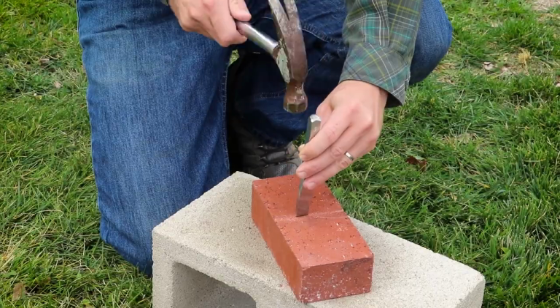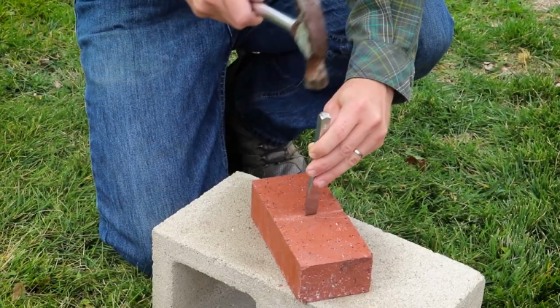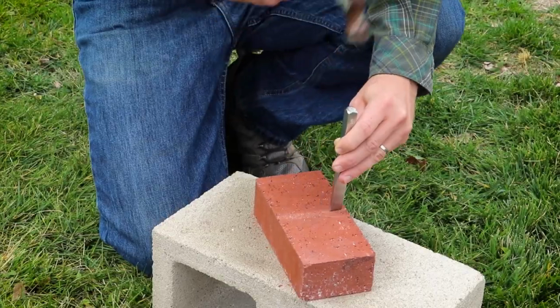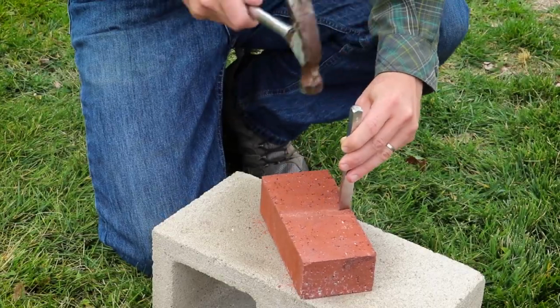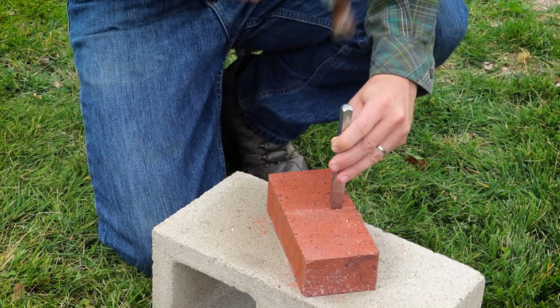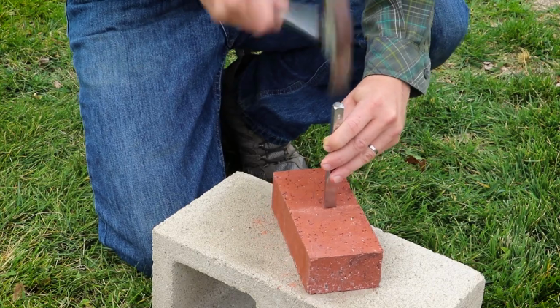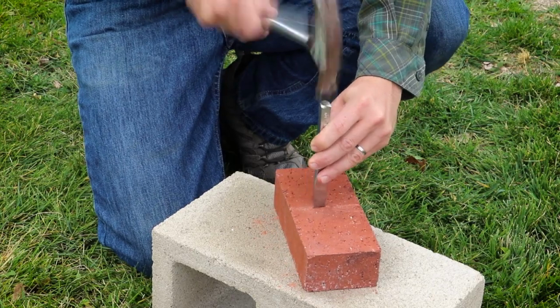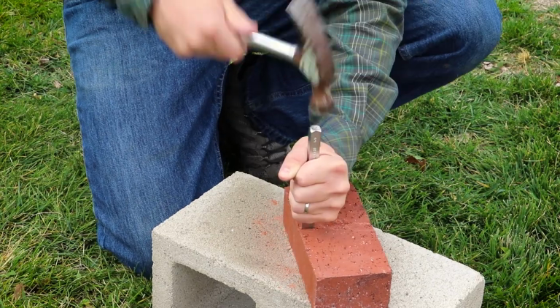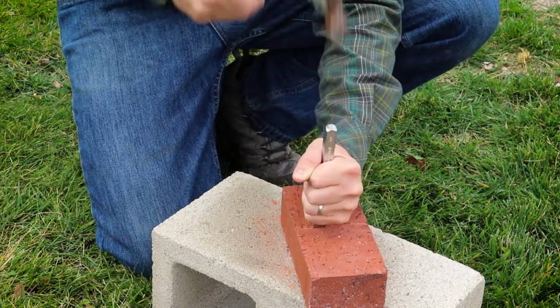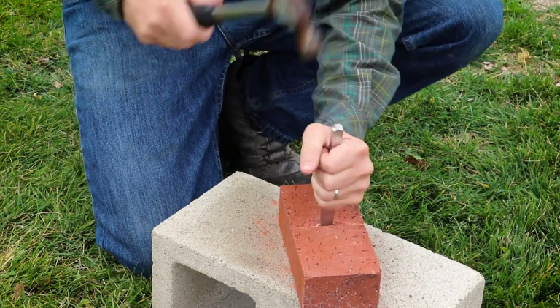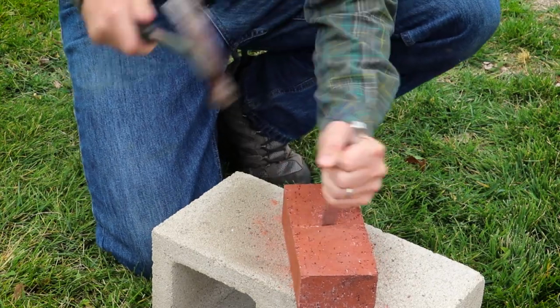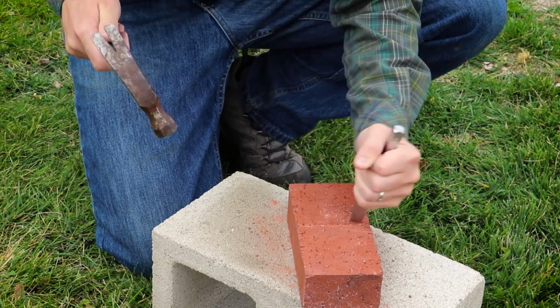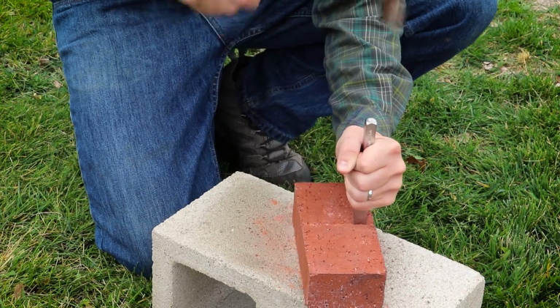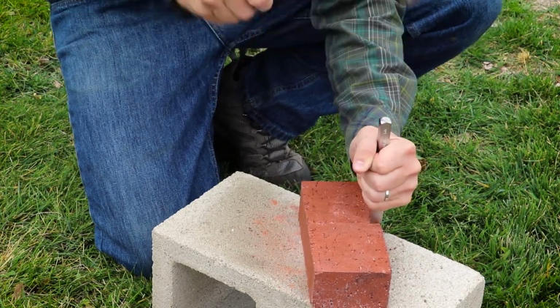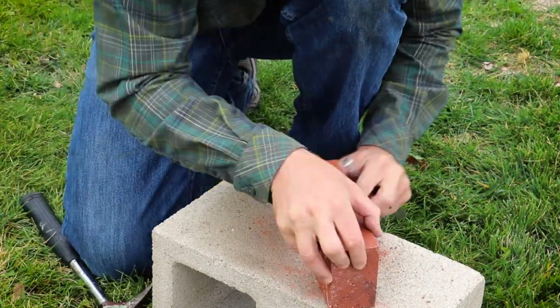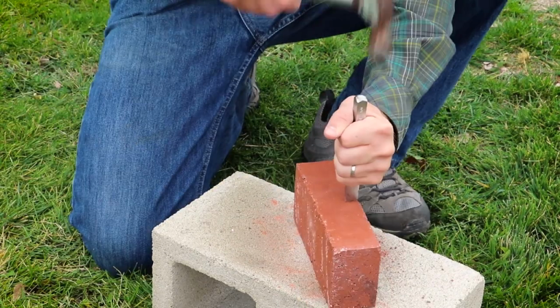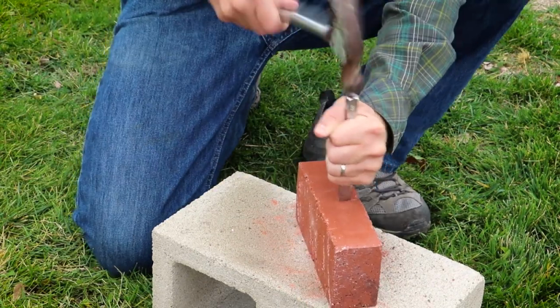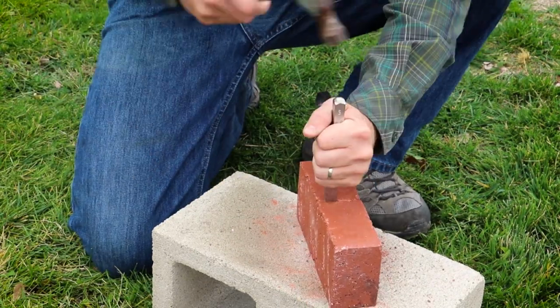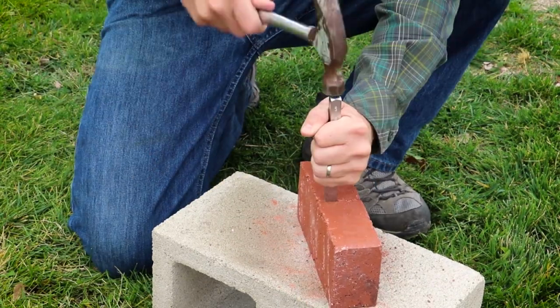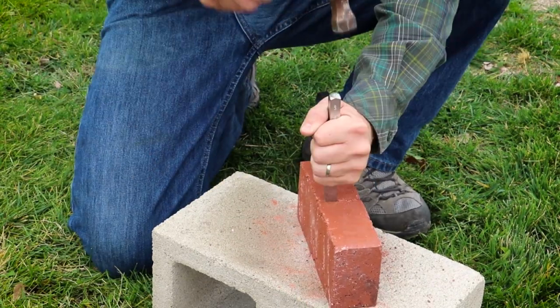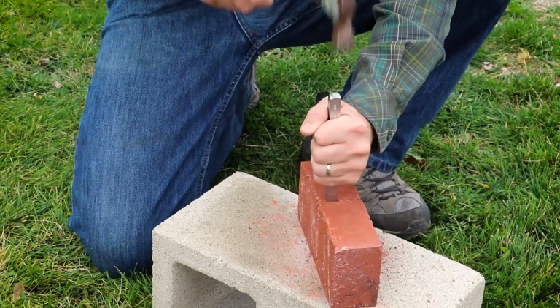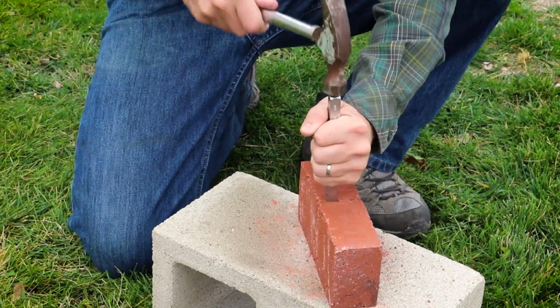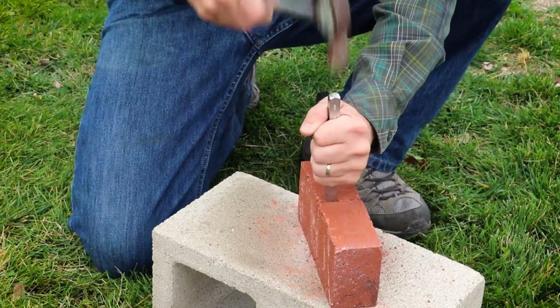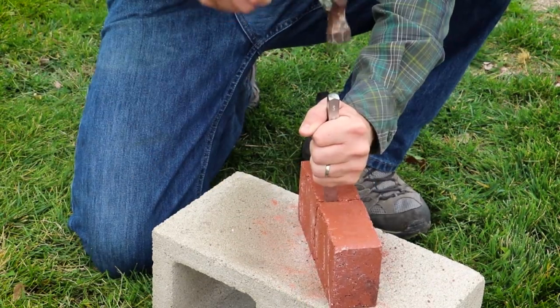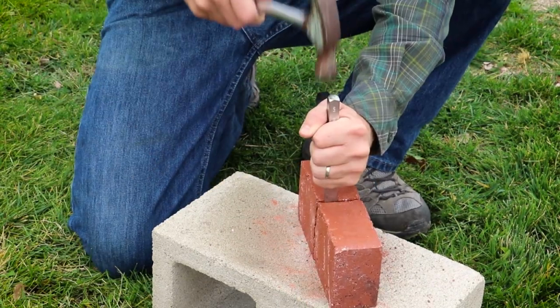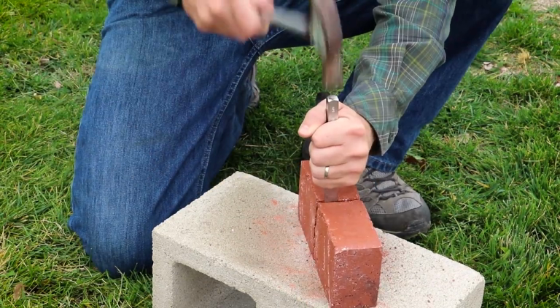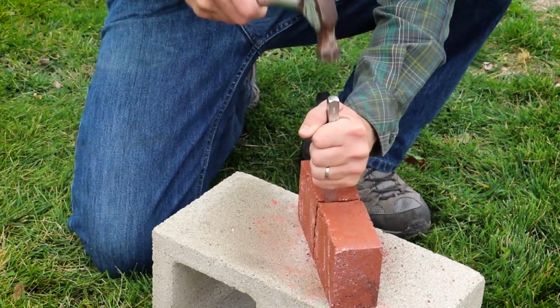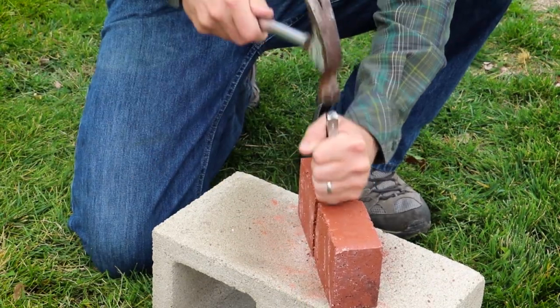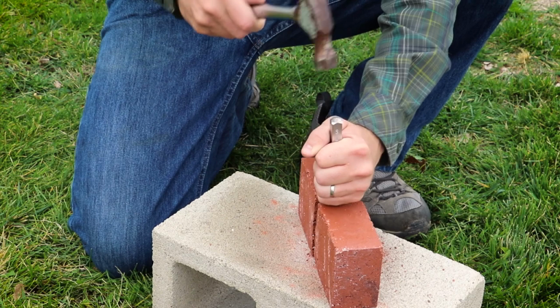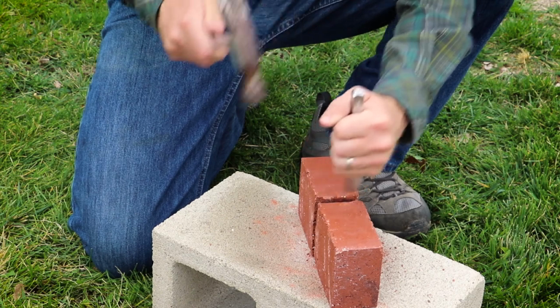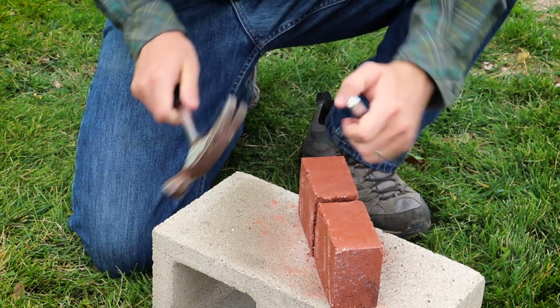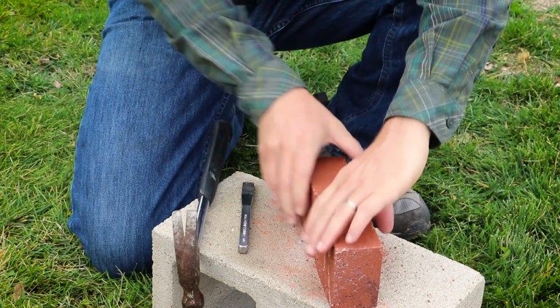We can break the brick in half by chiseling along the middle of the brick, creating a weak spot. Eventually it will break.